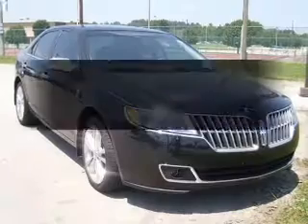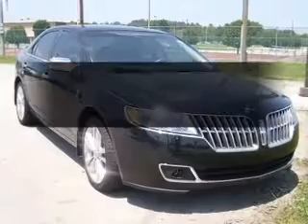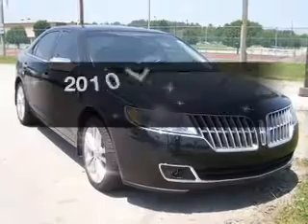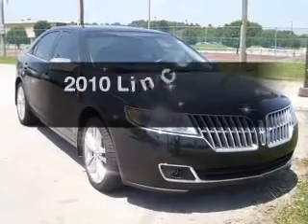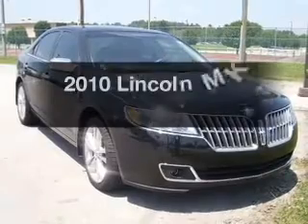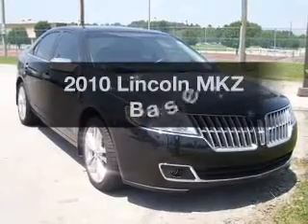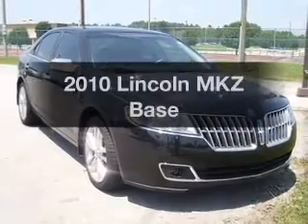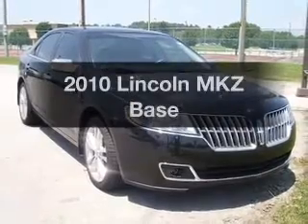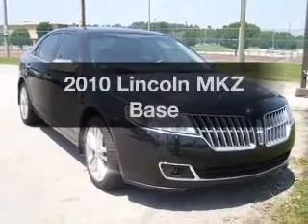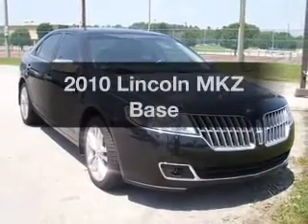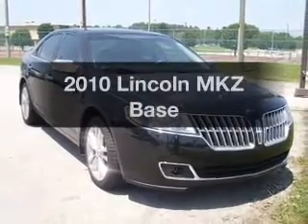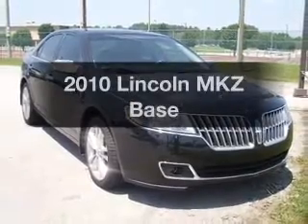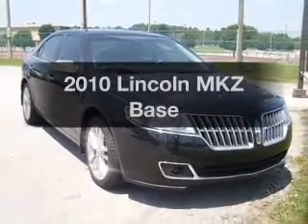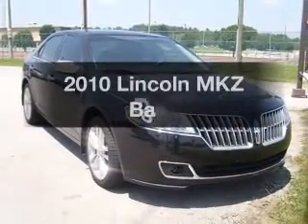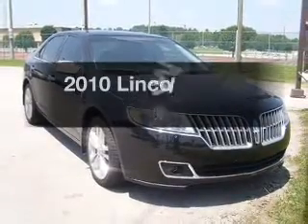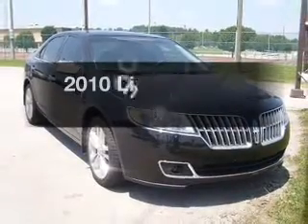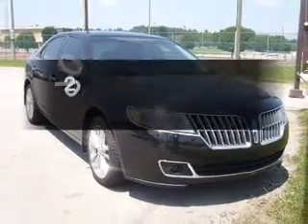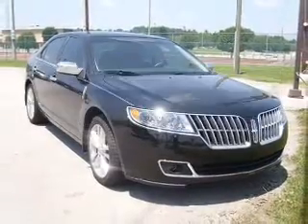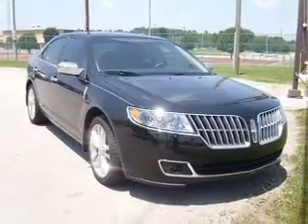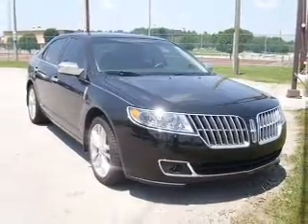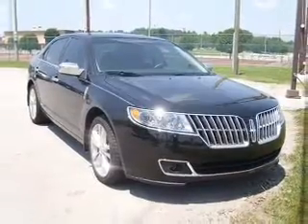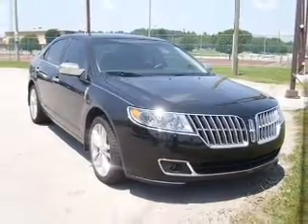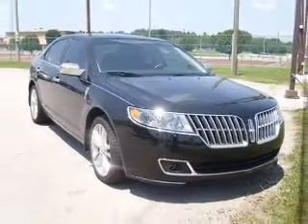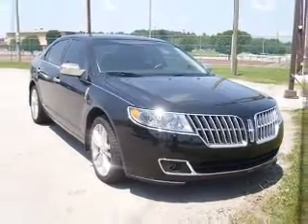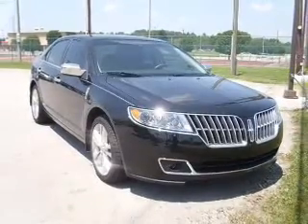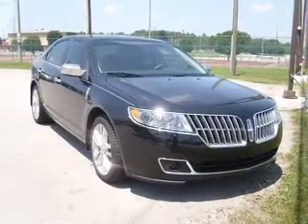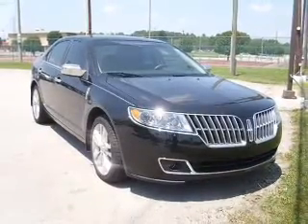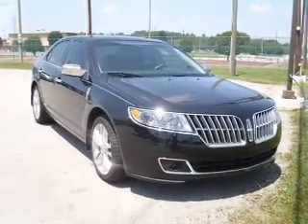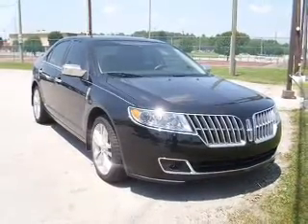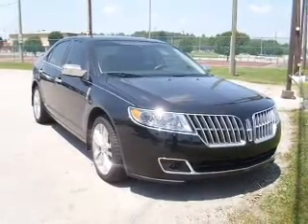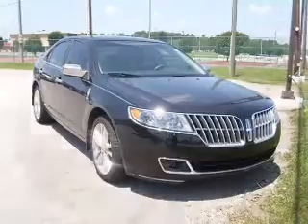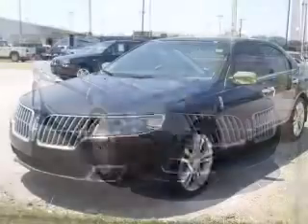Get noticed in this 2010 Lincoln MKZ. This is the set of wheels you've been looking for.